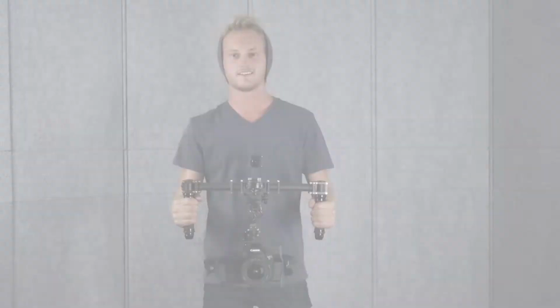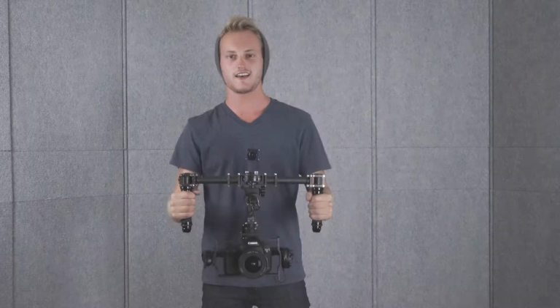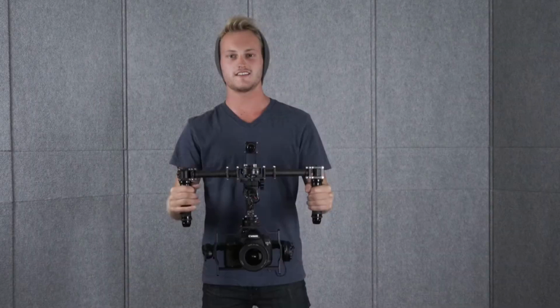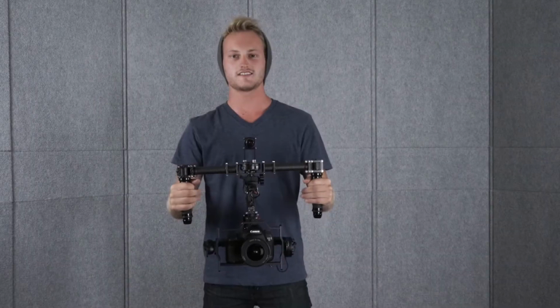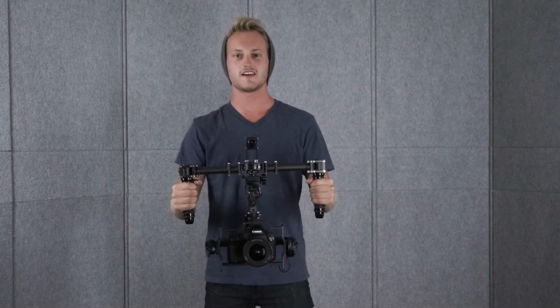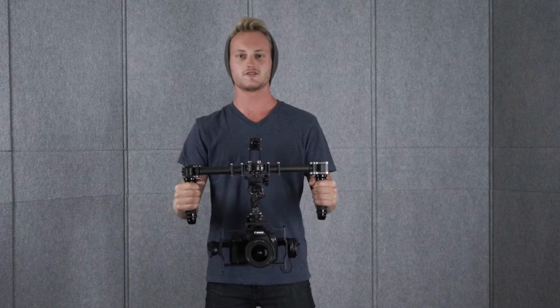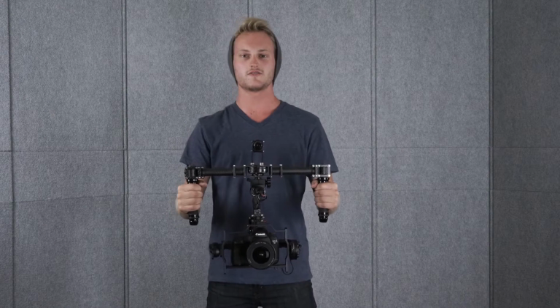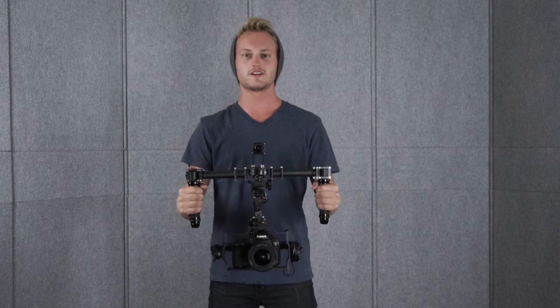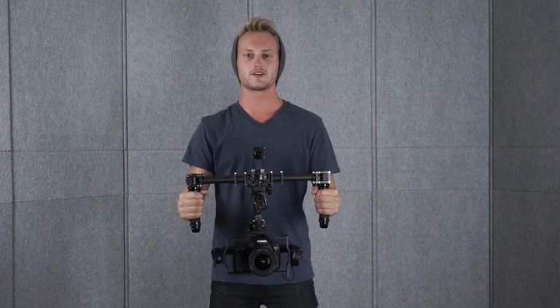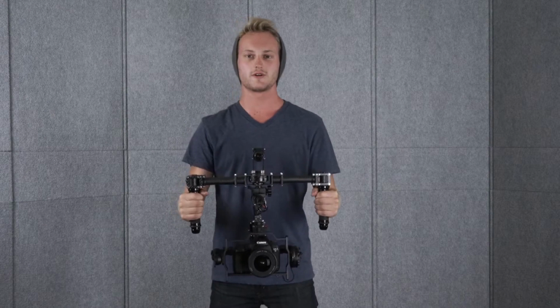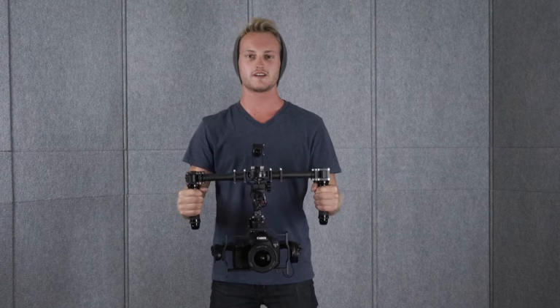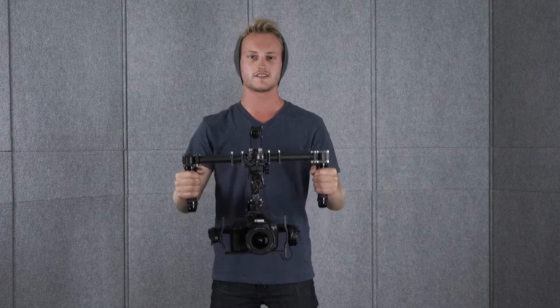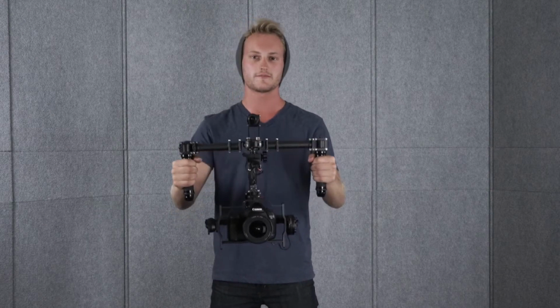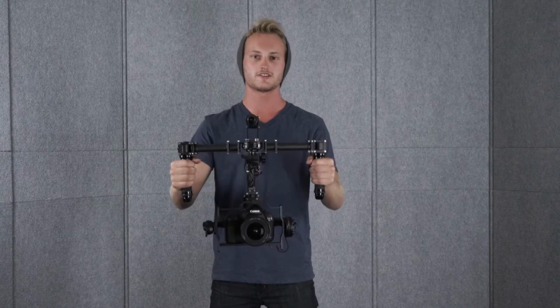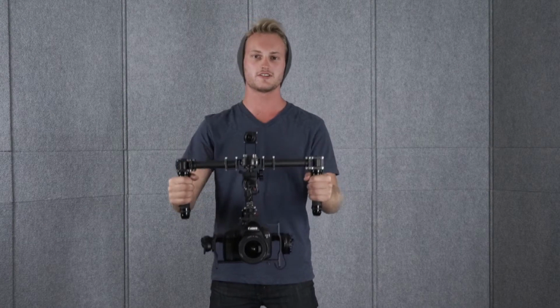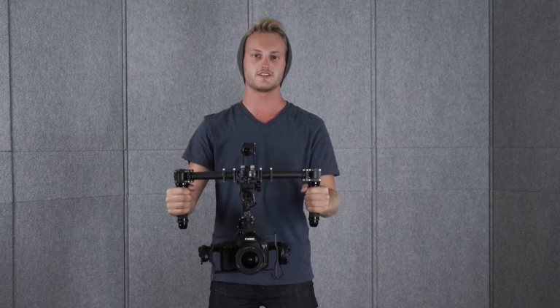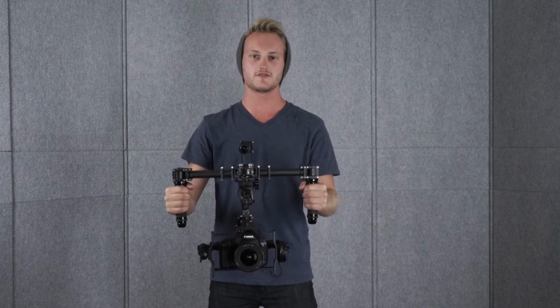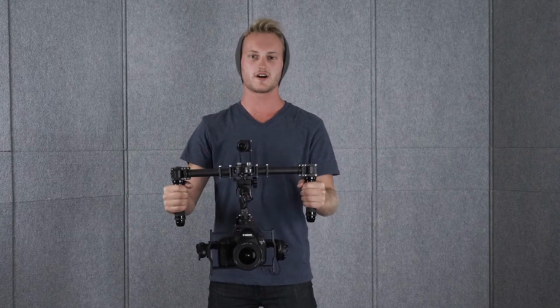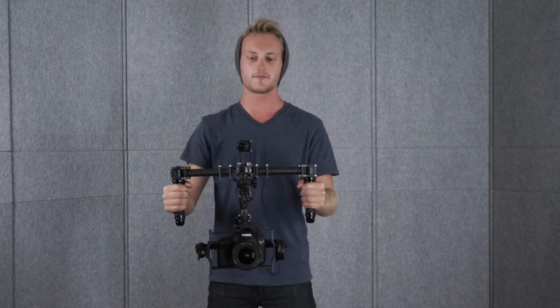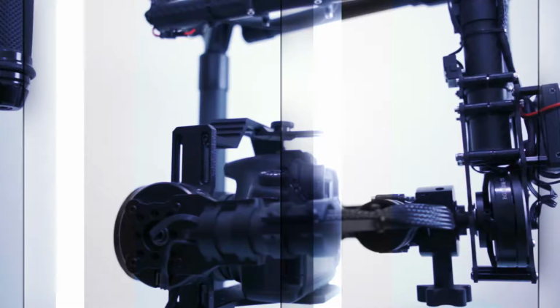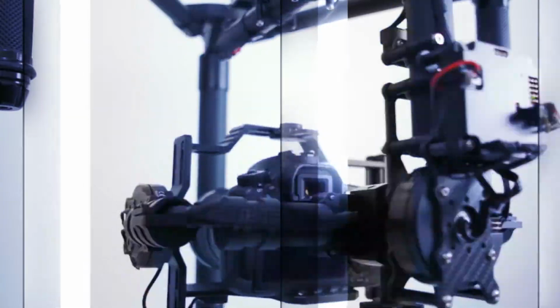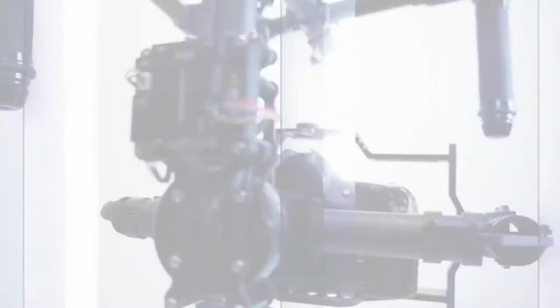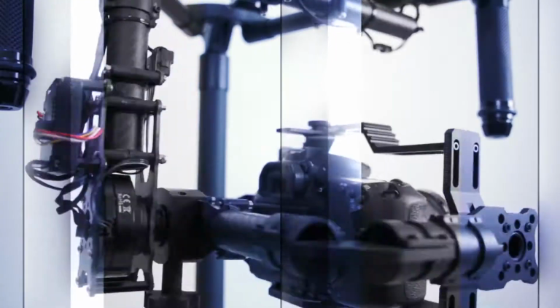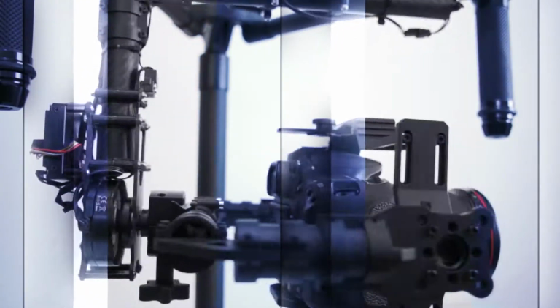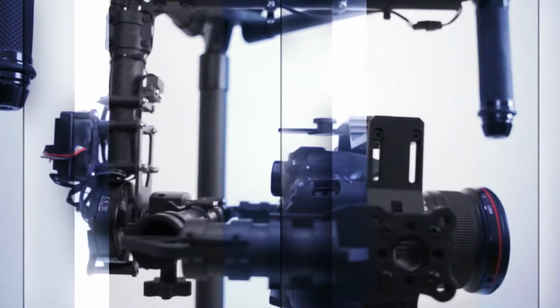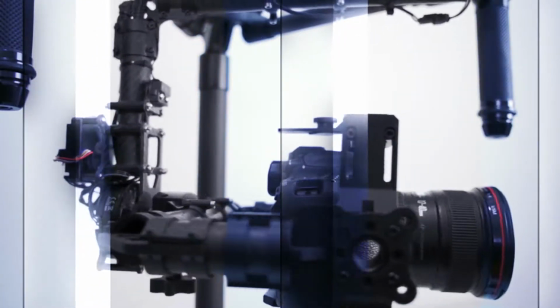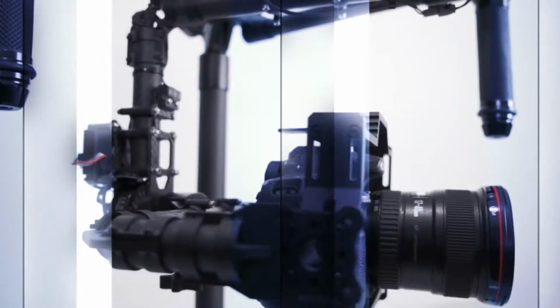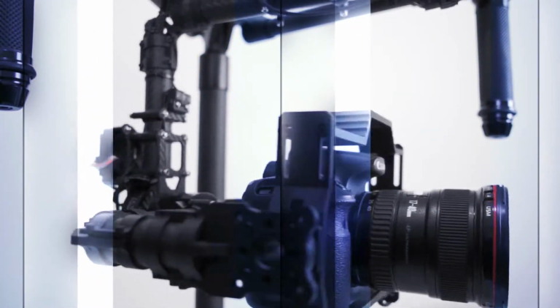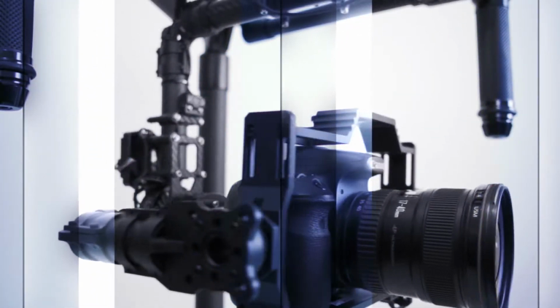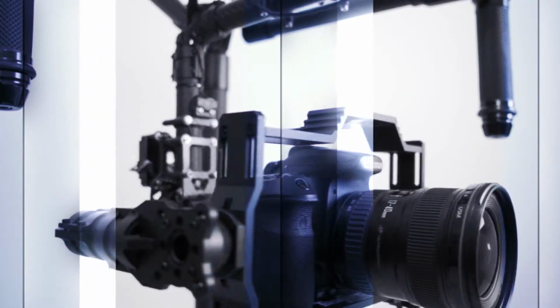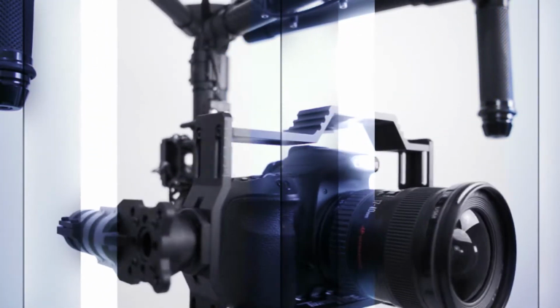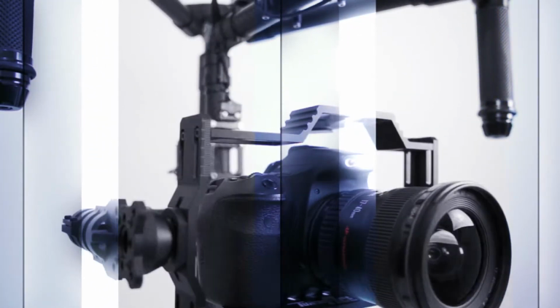Hey, this is Andrew over at Turbo Ace and I'm going to show you the different operating modes of this AllSteady 5 gimbal.